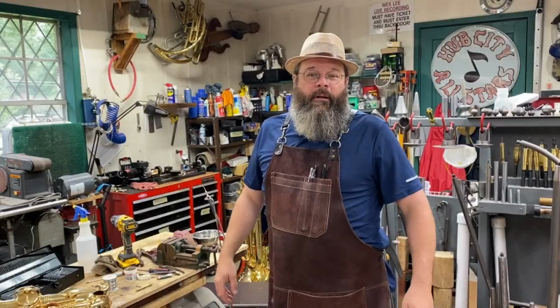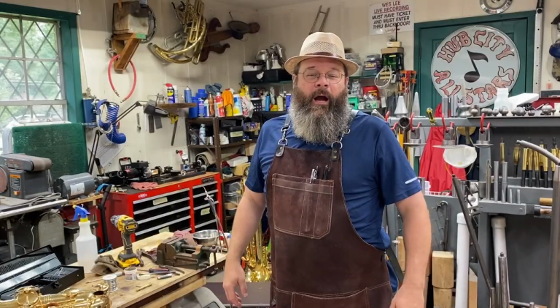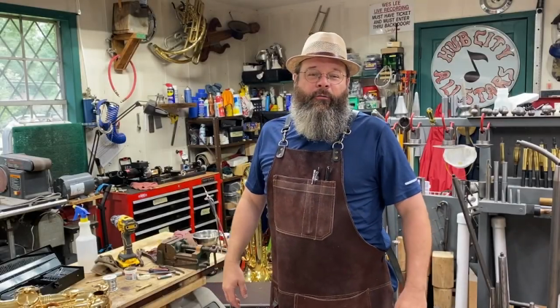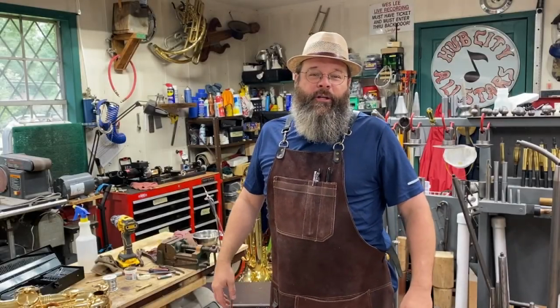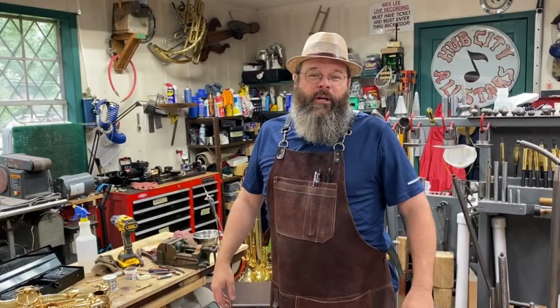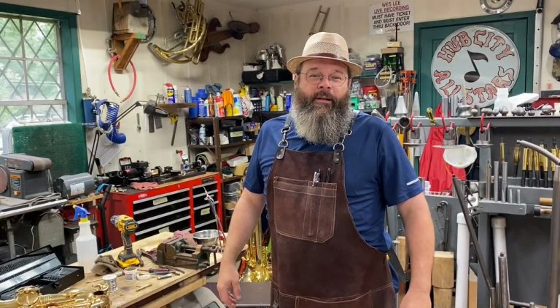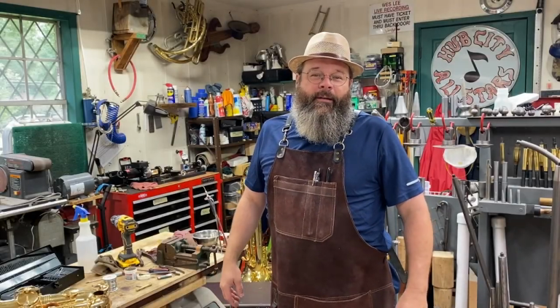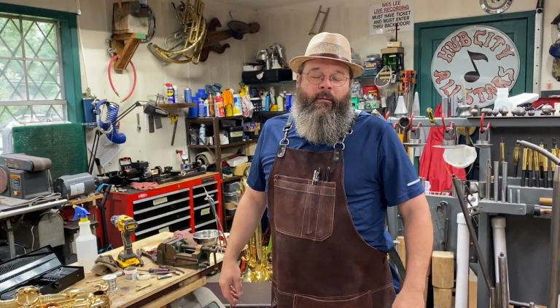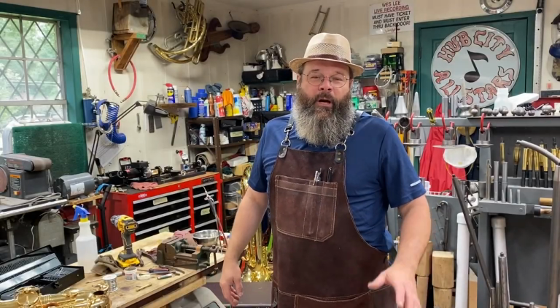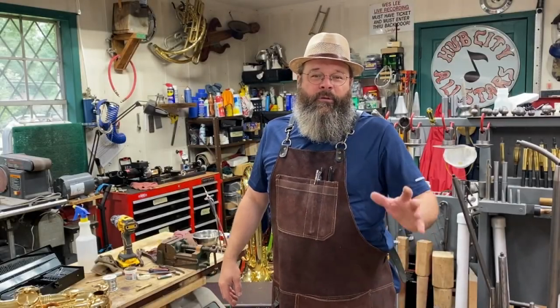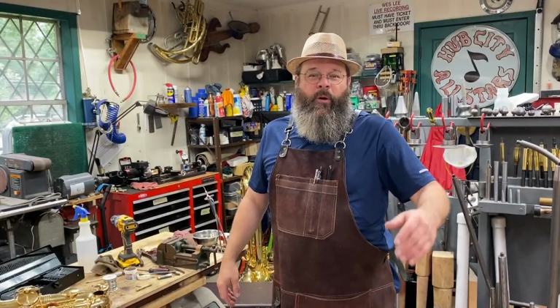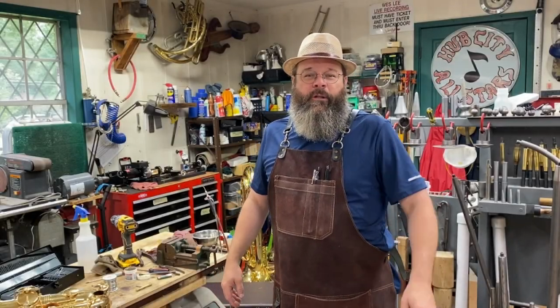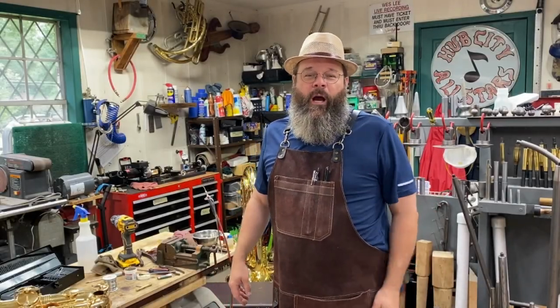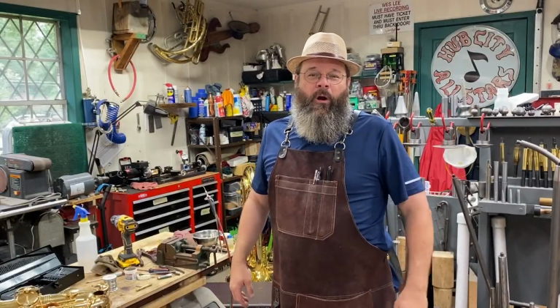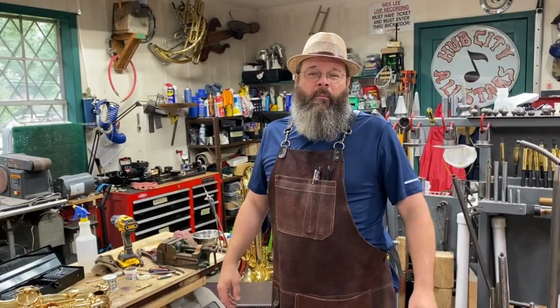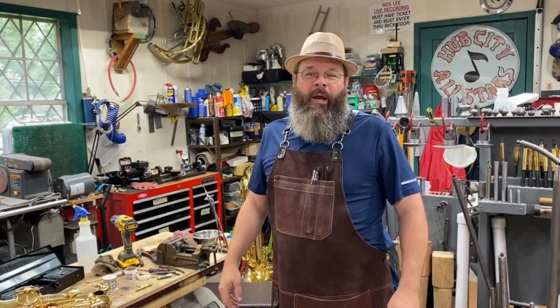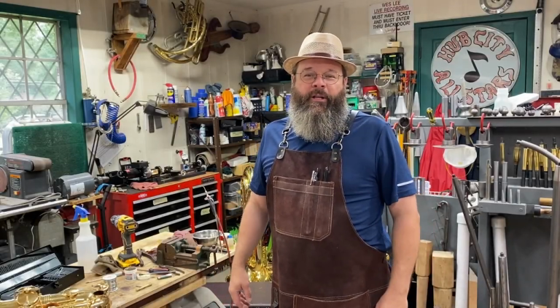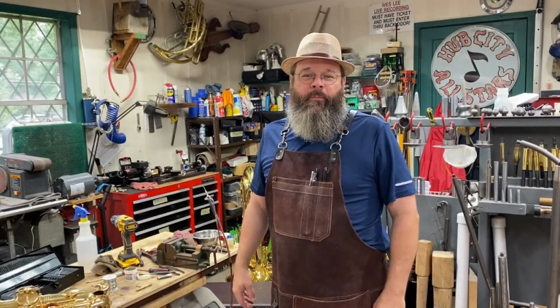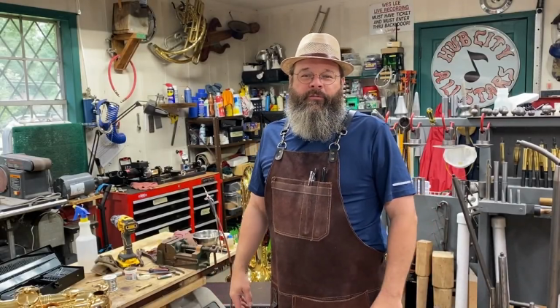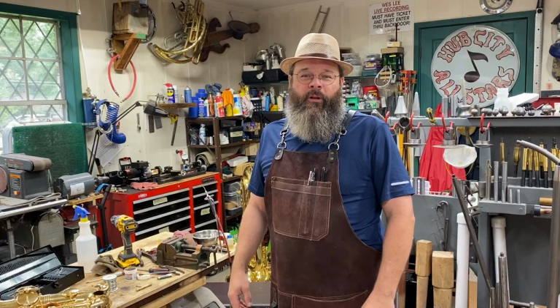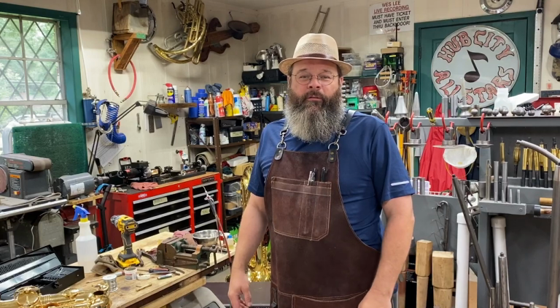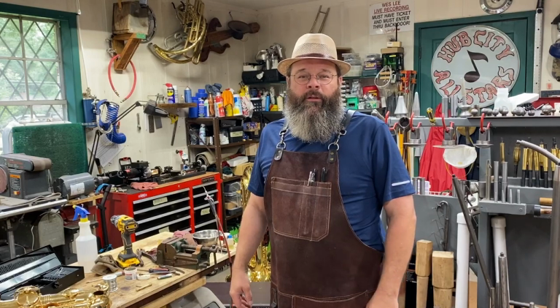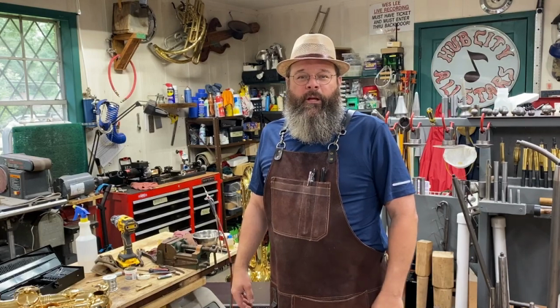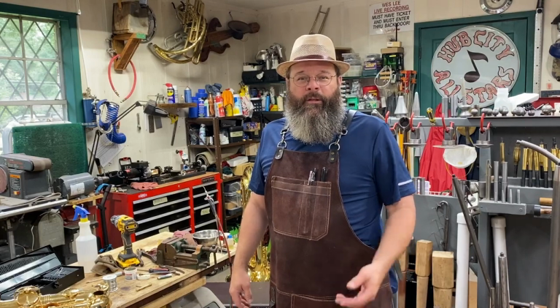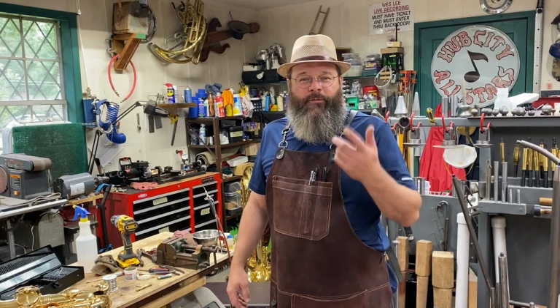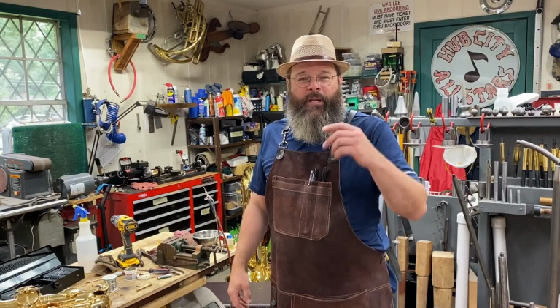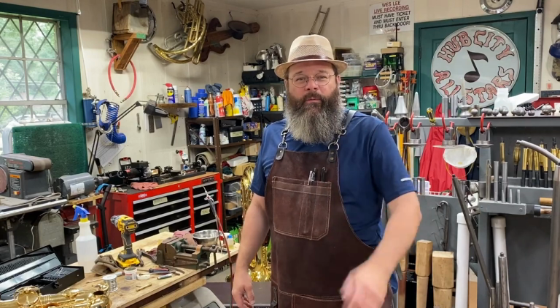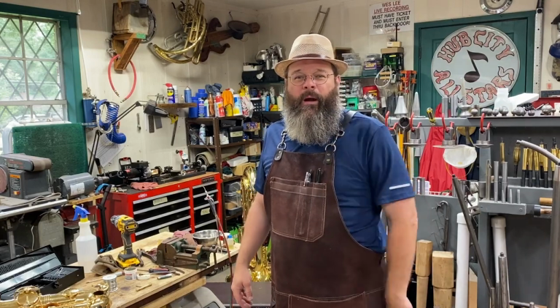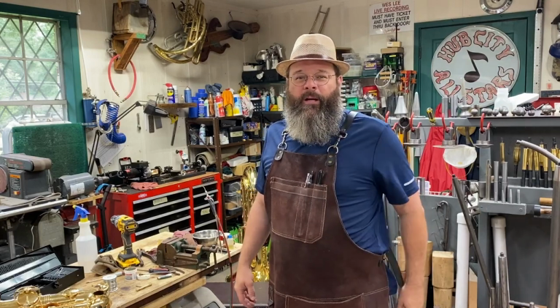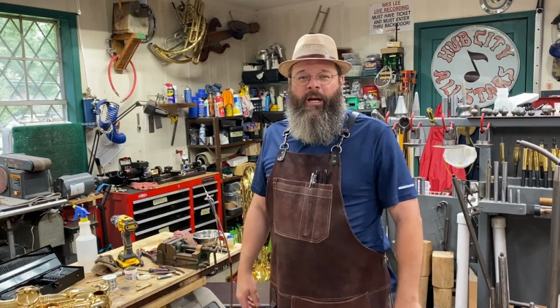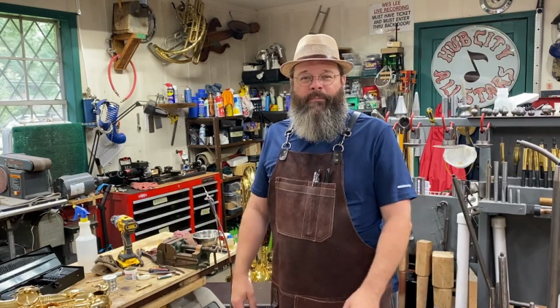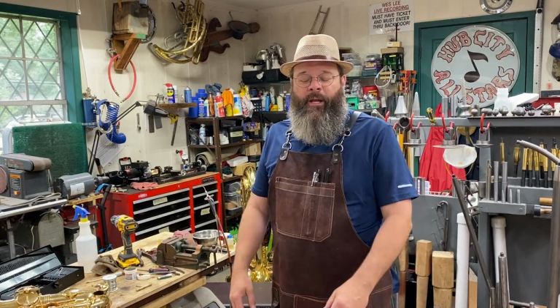Howdy friends. My name is Wesley. I work on band instruments for a living. Thanks for stopping by my shop today.